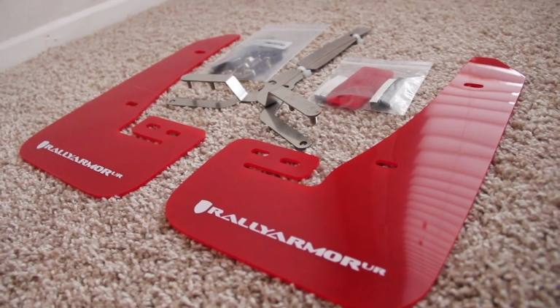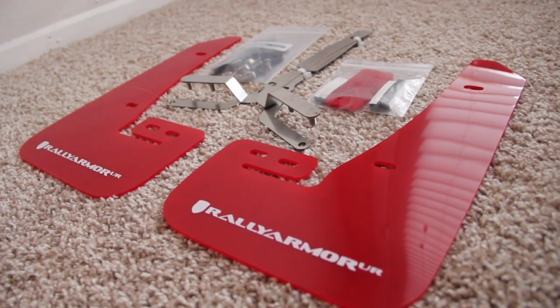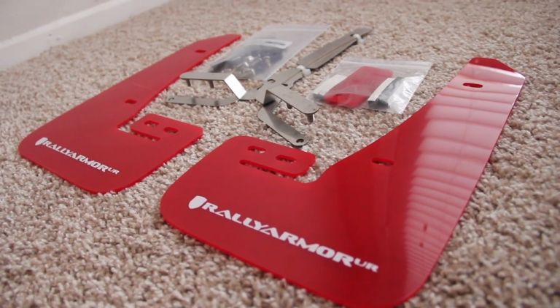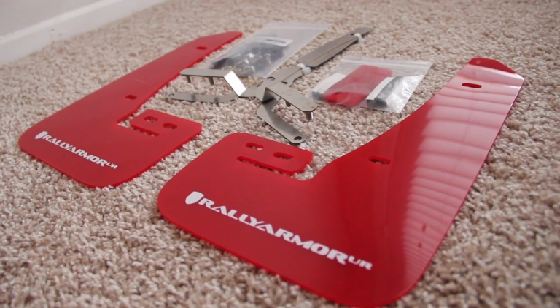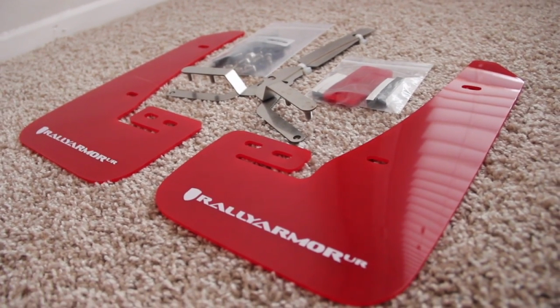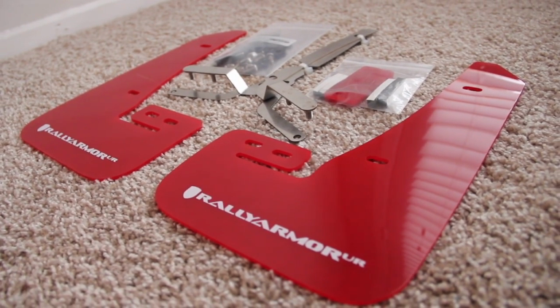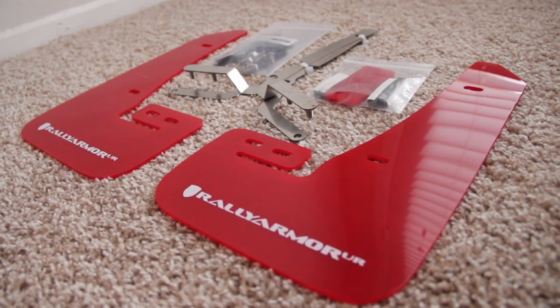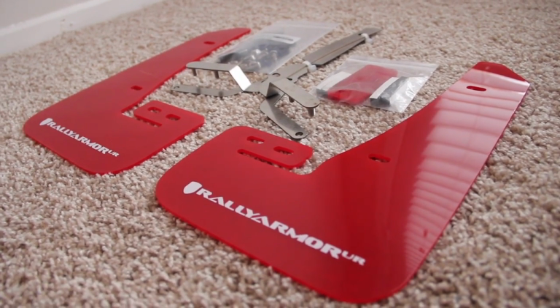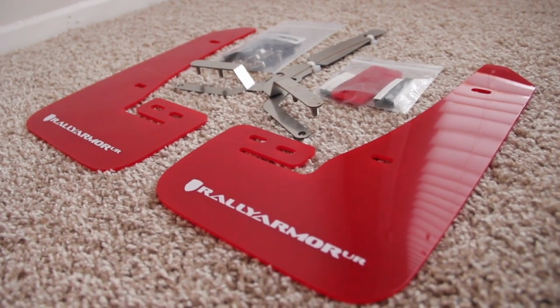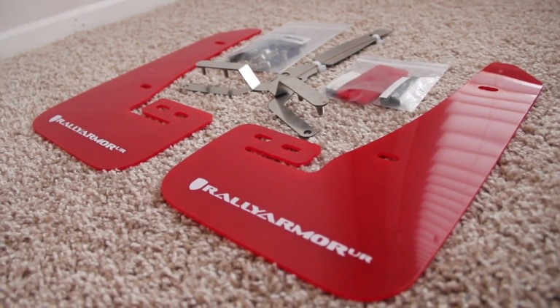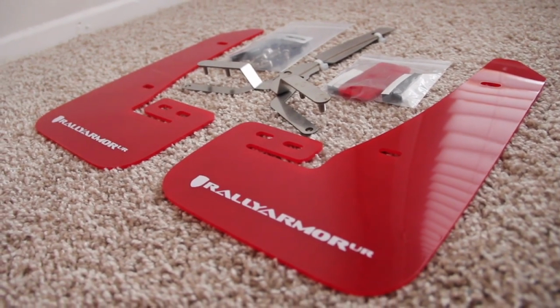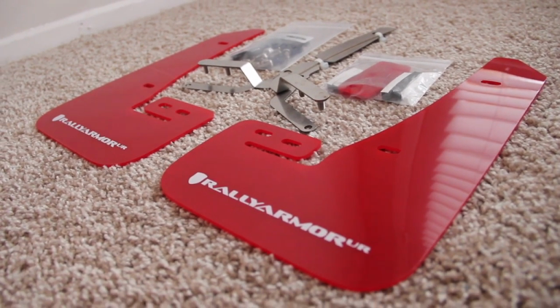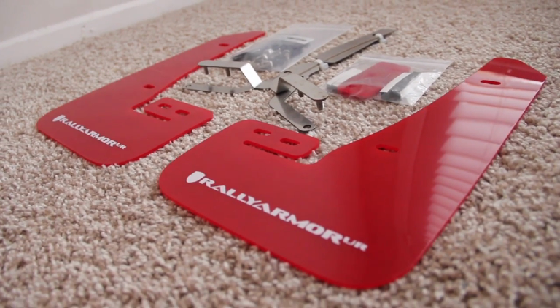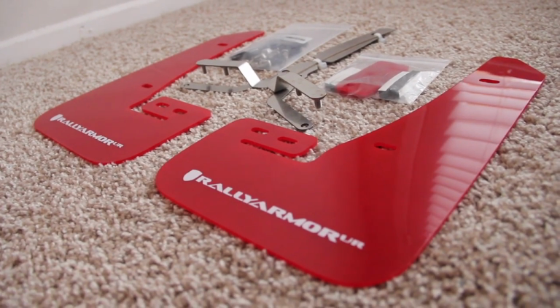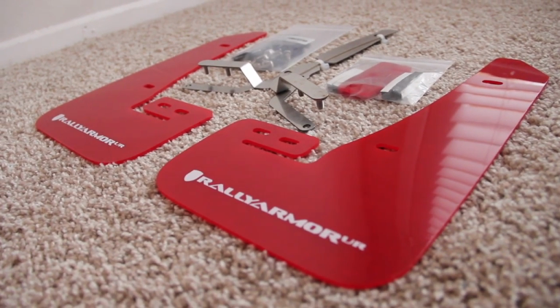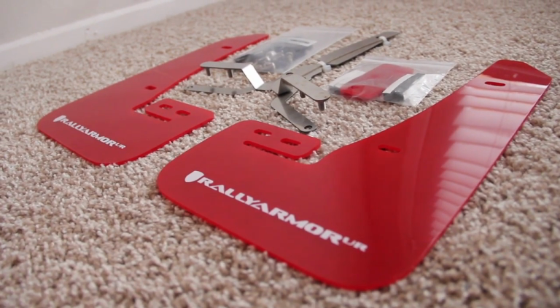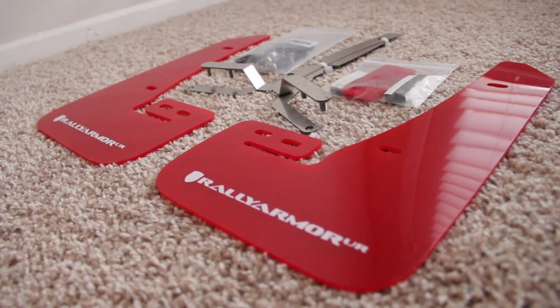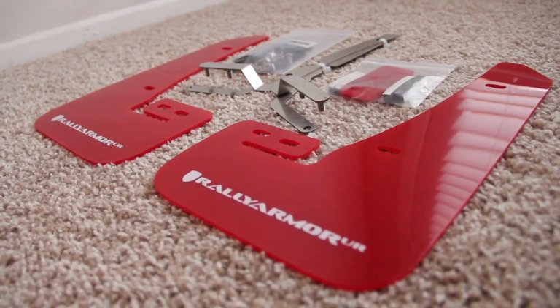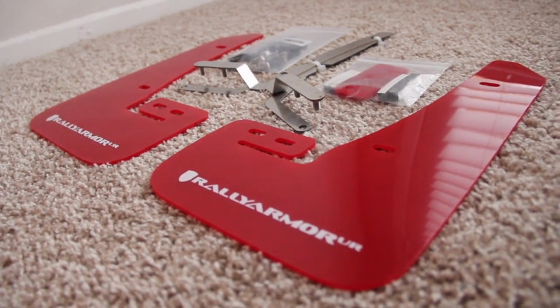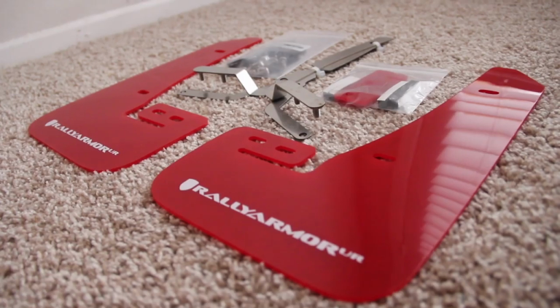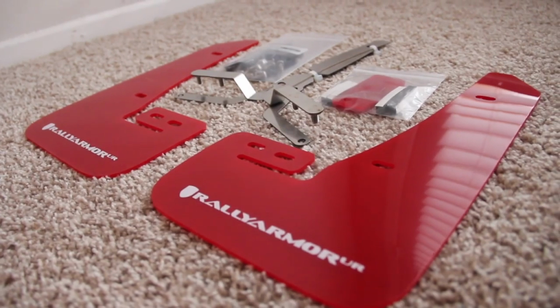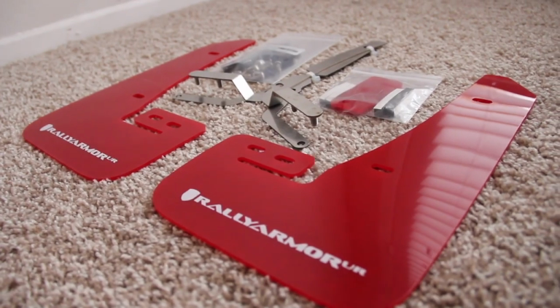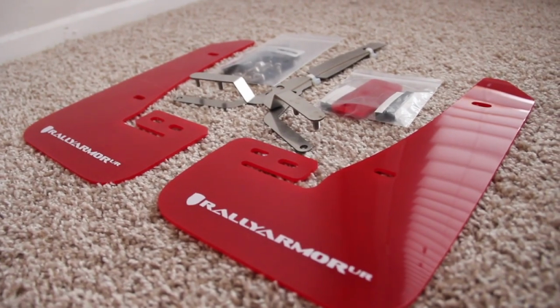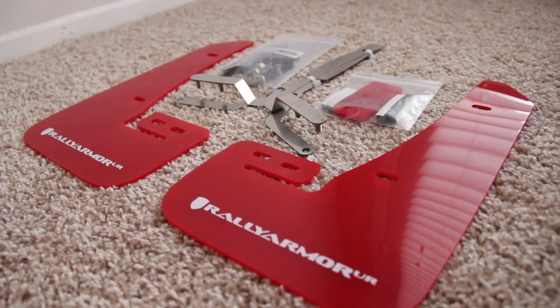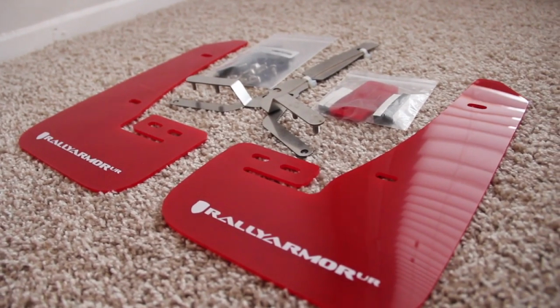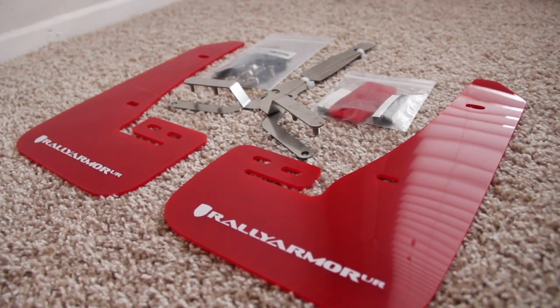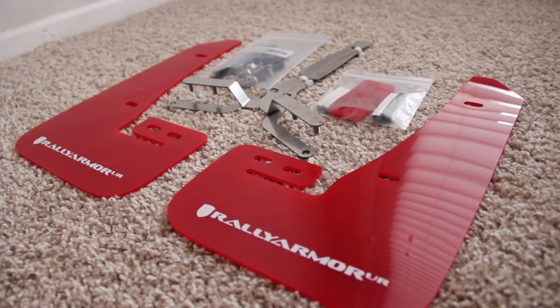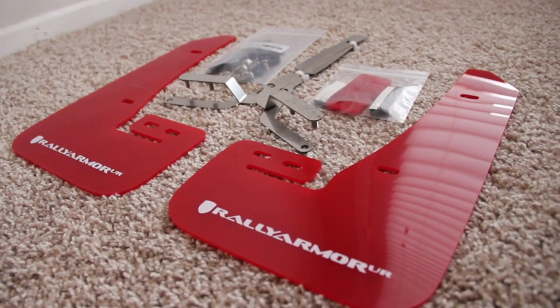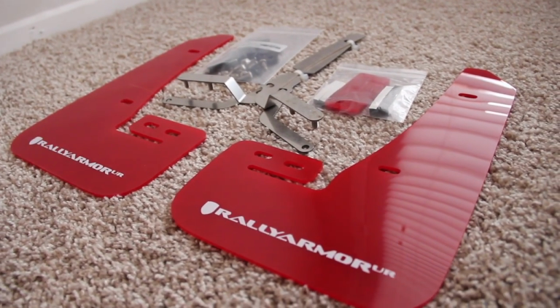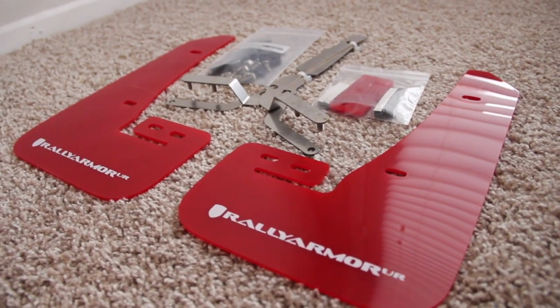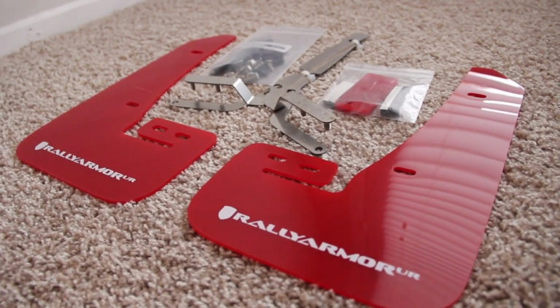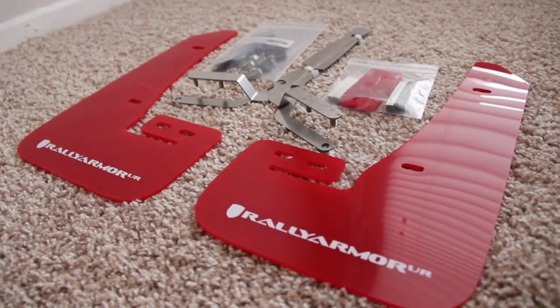I chose the Rally Armor mainly because I like the way it looked. Honestly, they both do the same thing, so it really is up to your own preference.